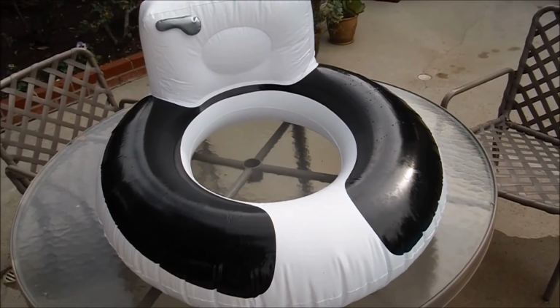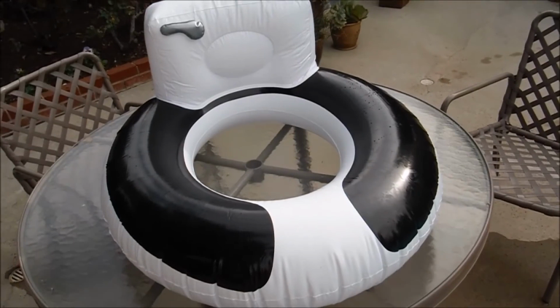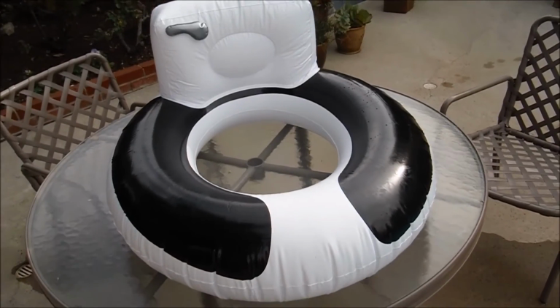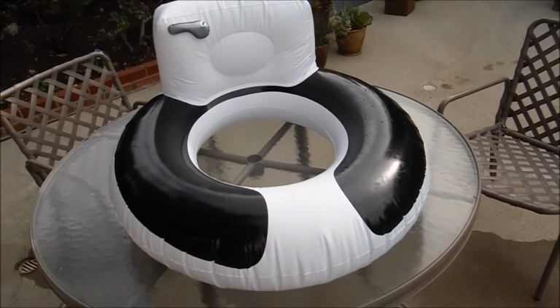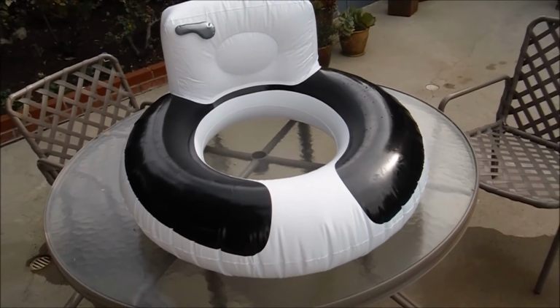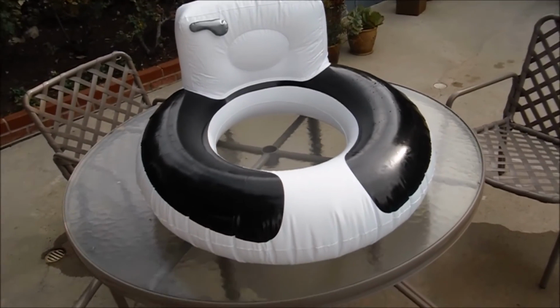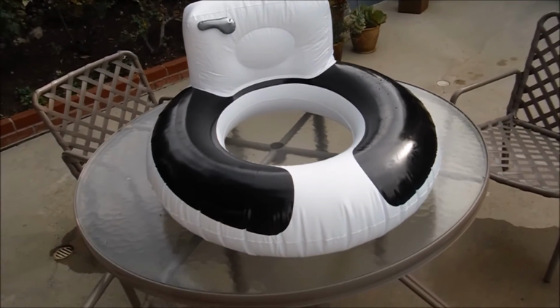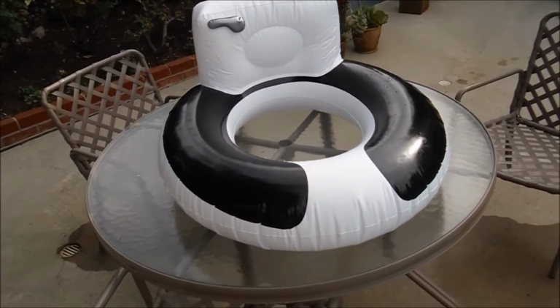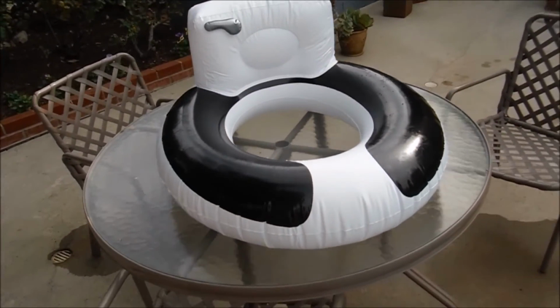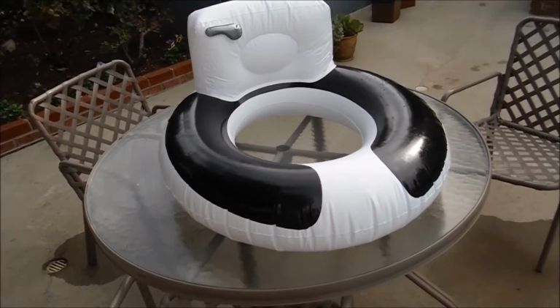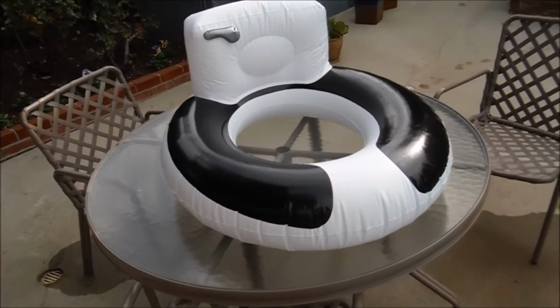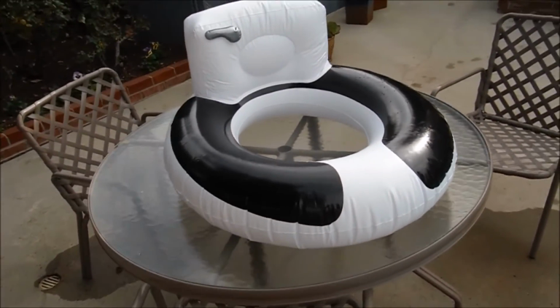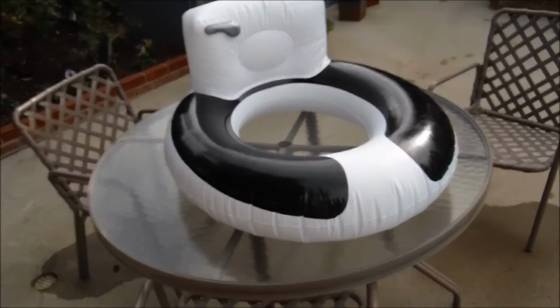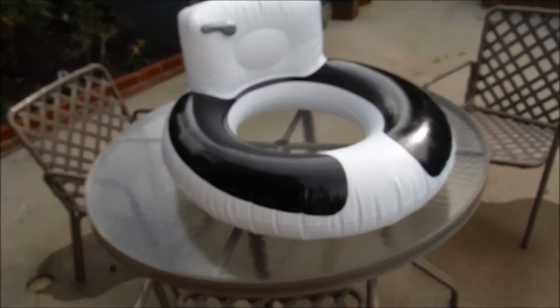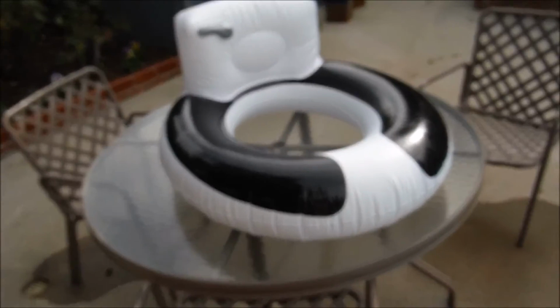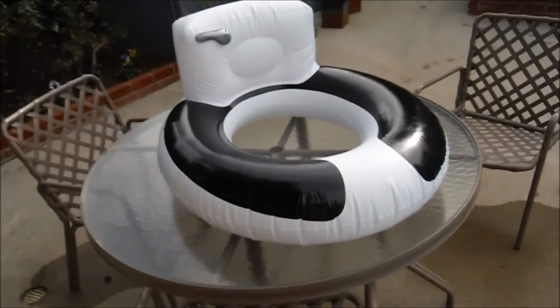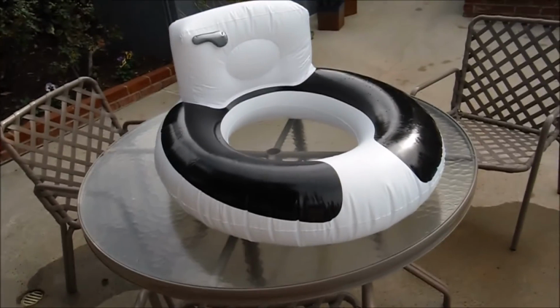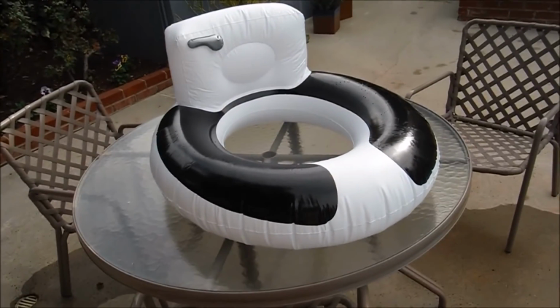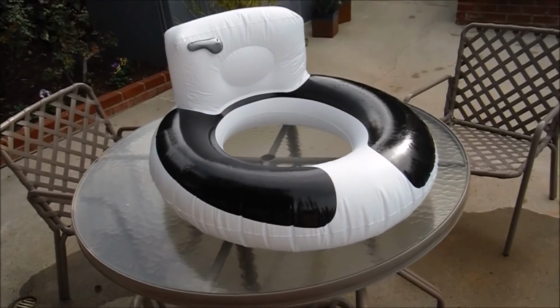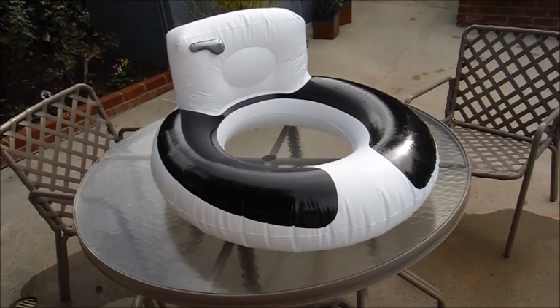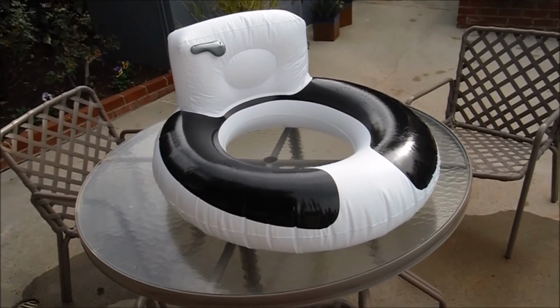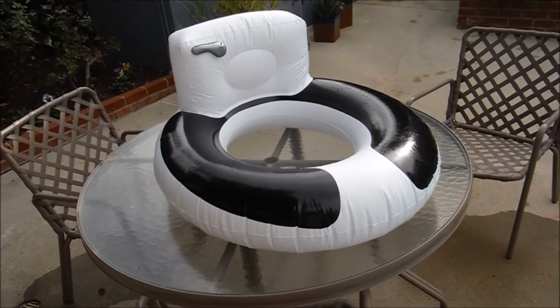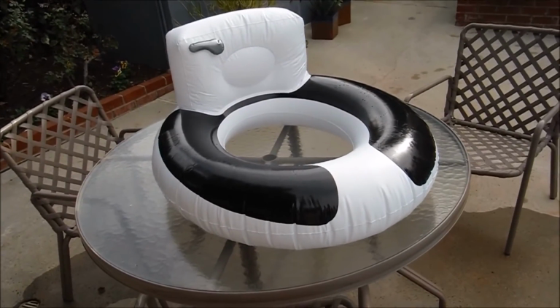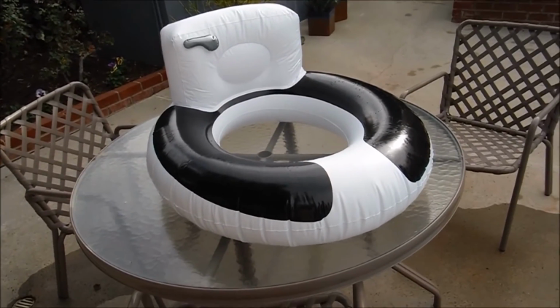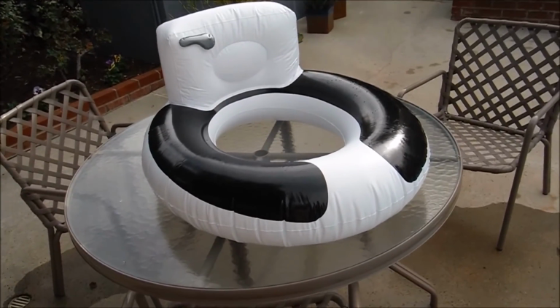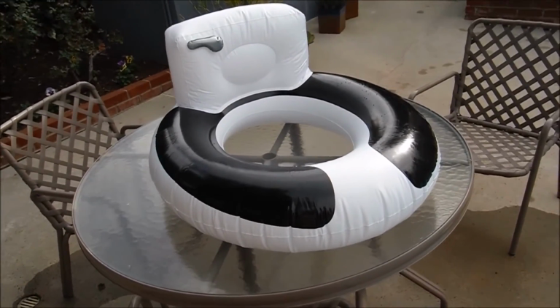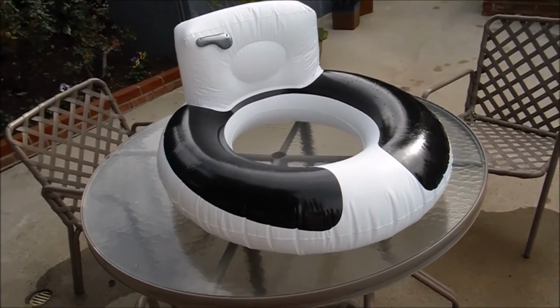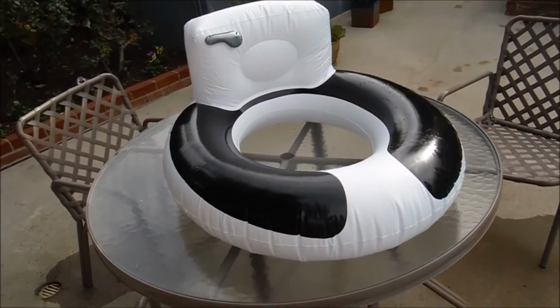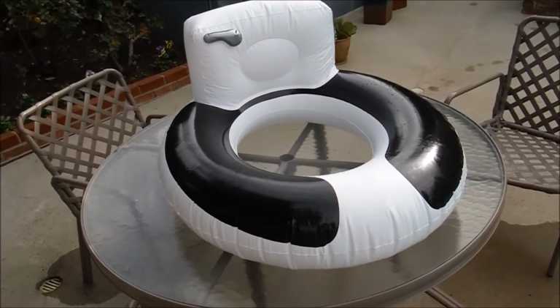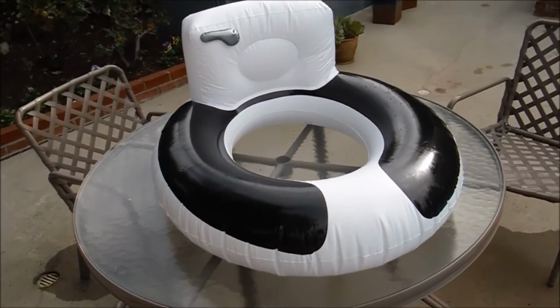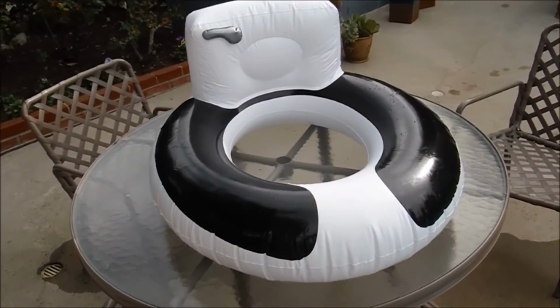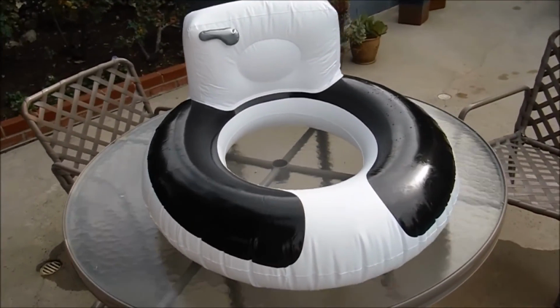The toilet float by Big Mound Toys would make a great gag gift, and would also be great for a party.